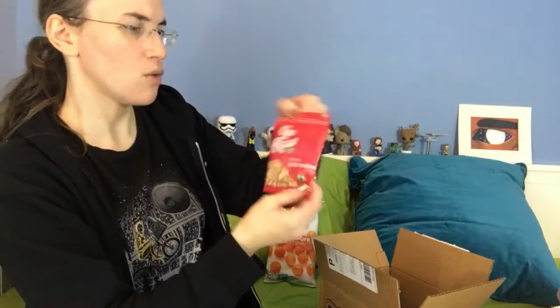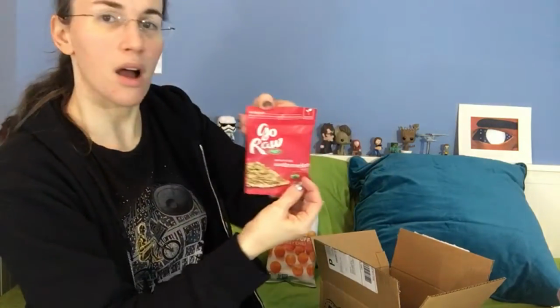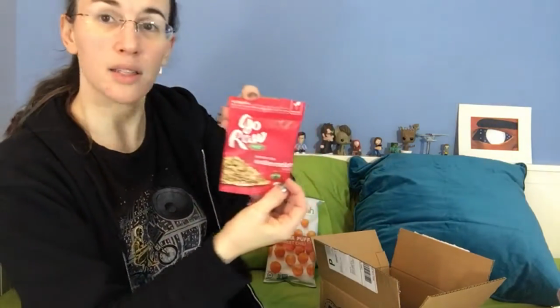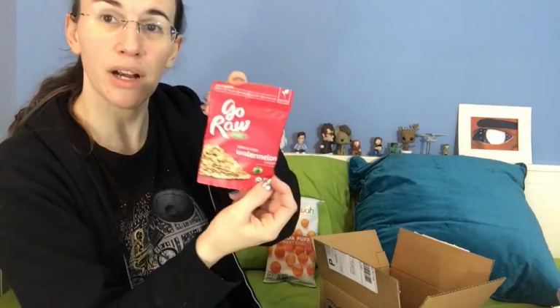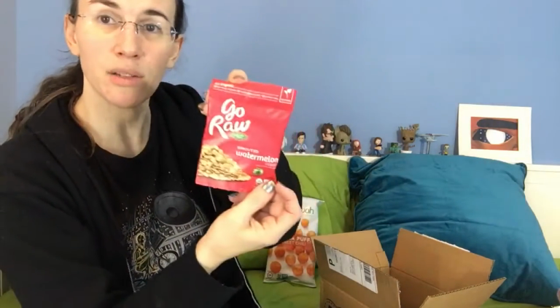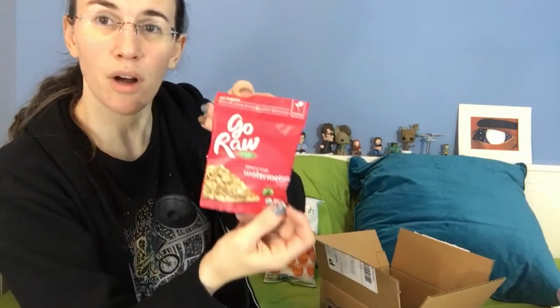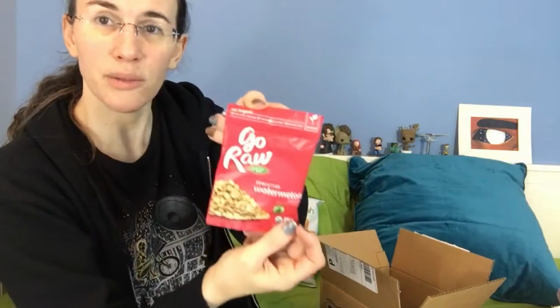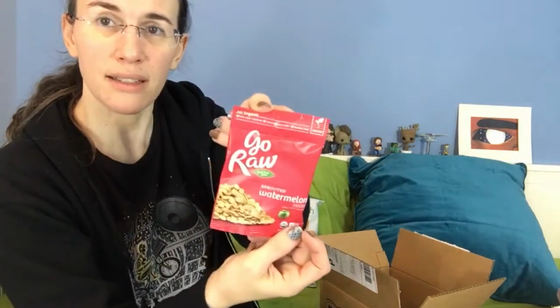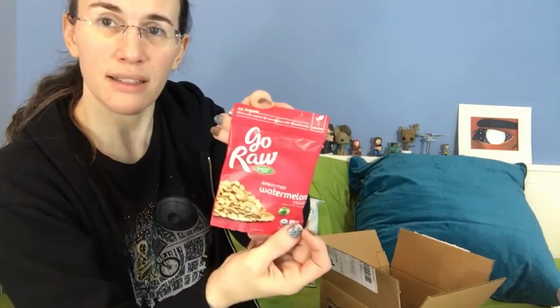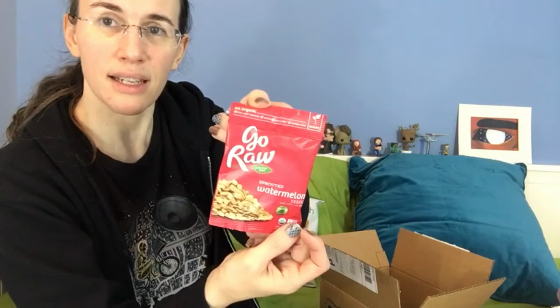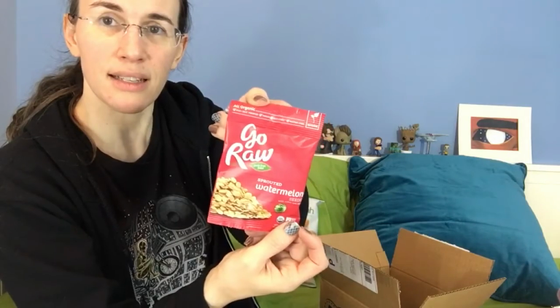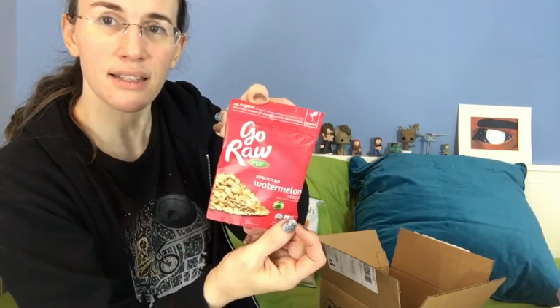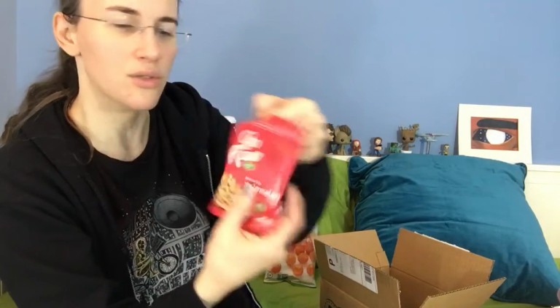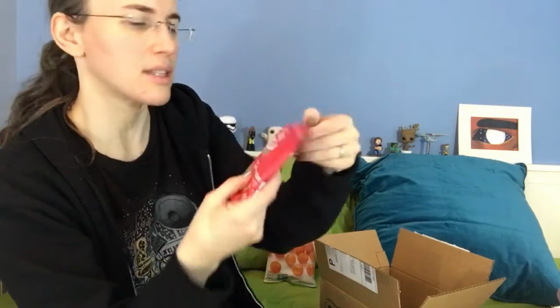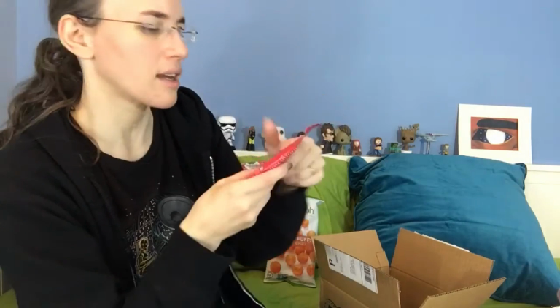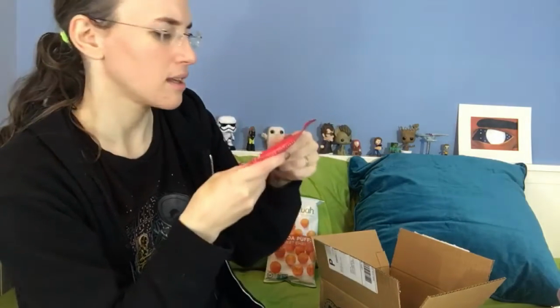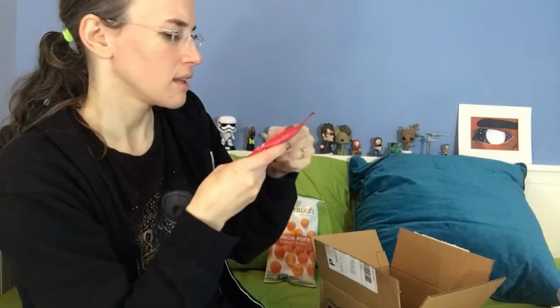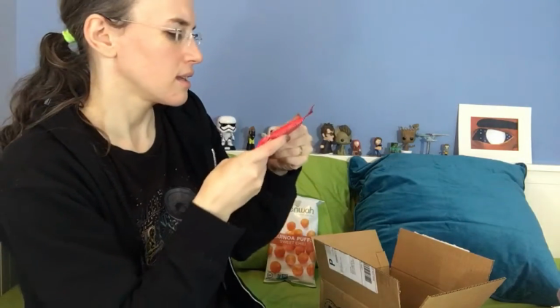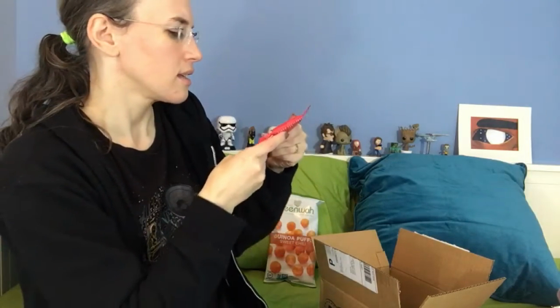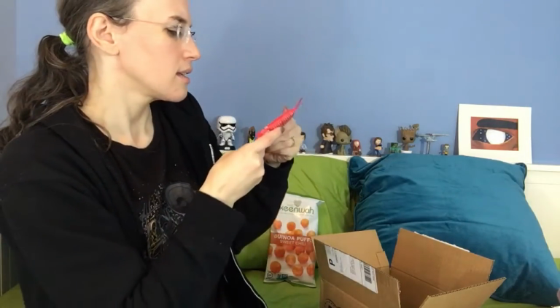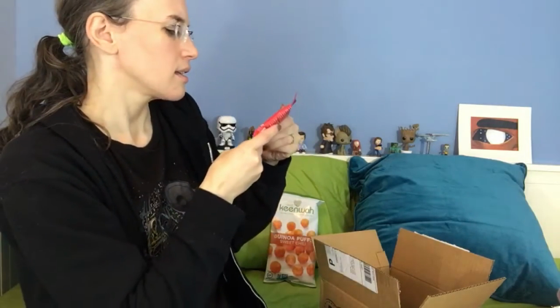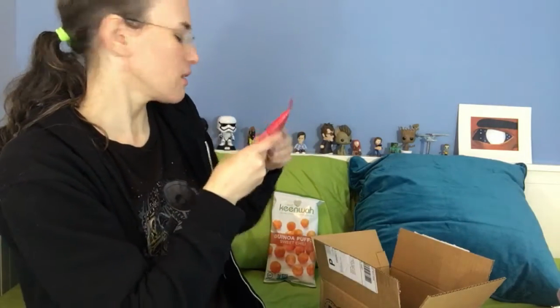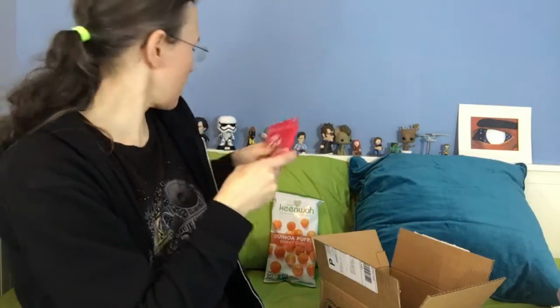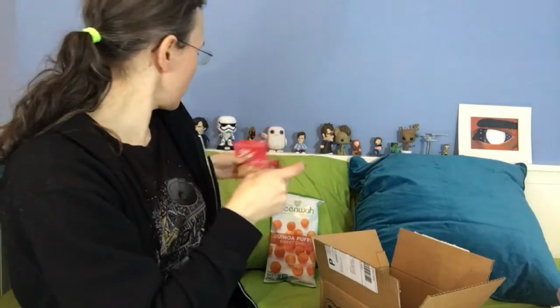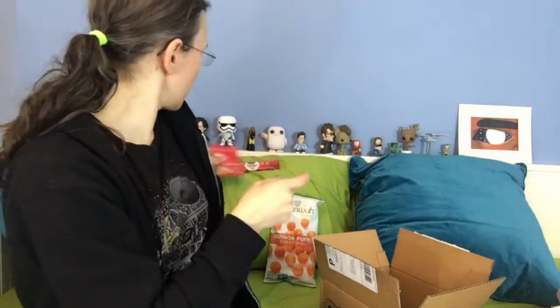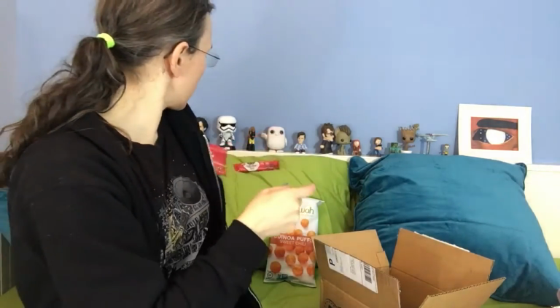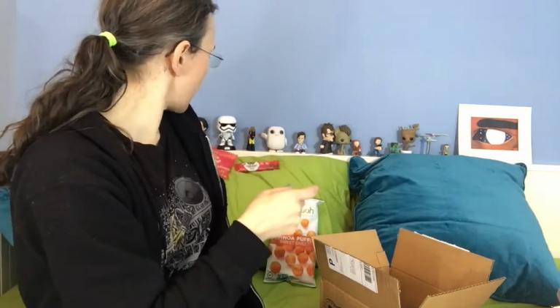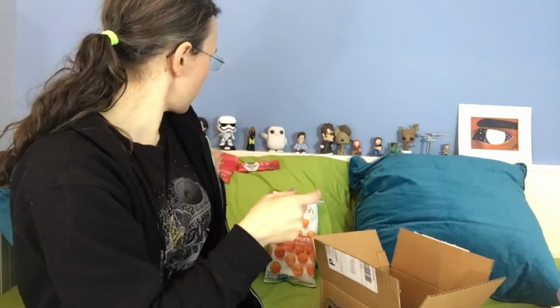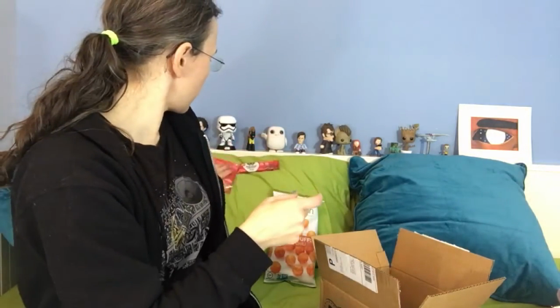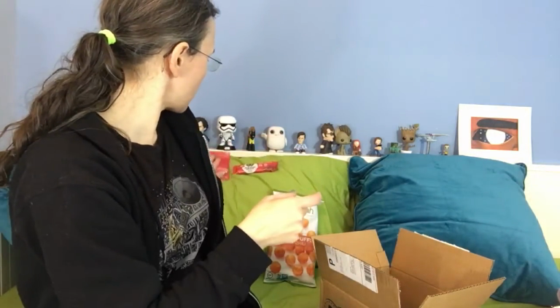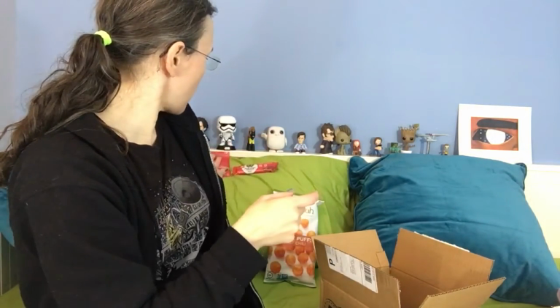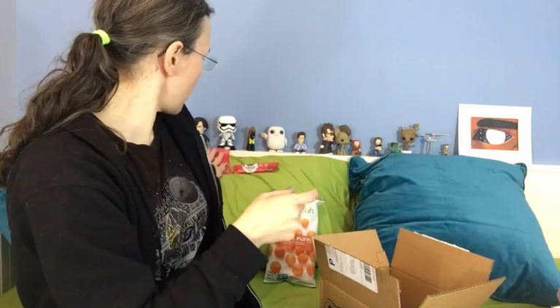Go Raw sprouted watermelon seeds. That's interesting — that'll be fun to try.